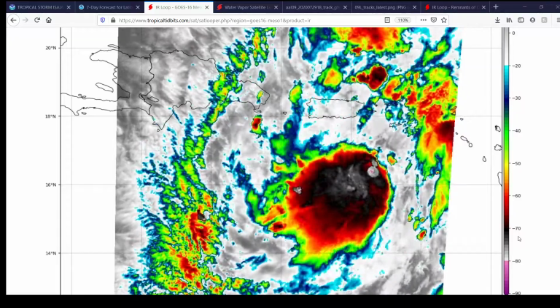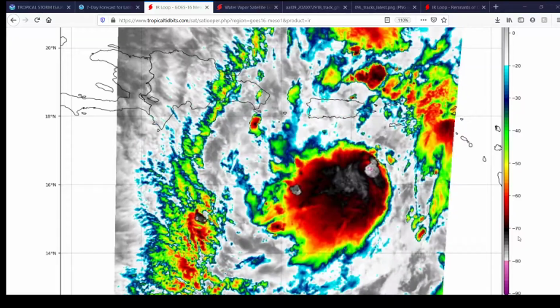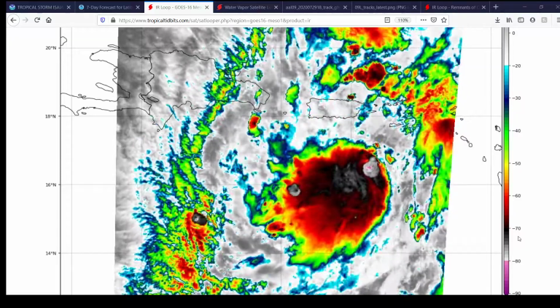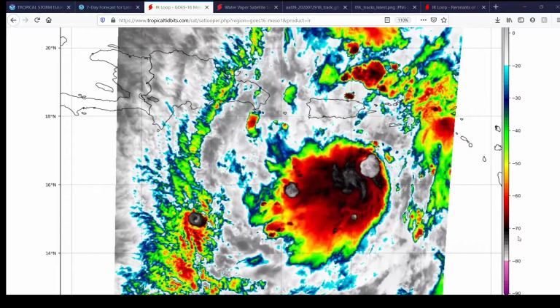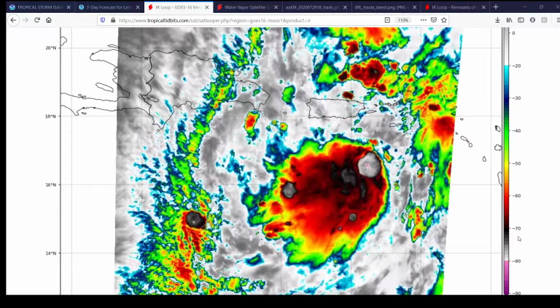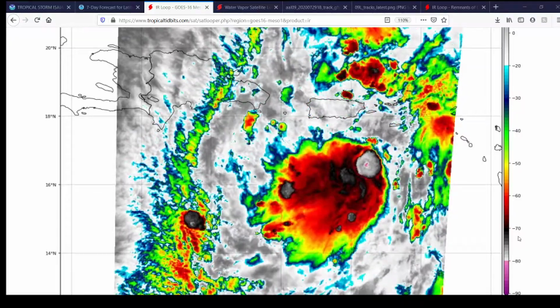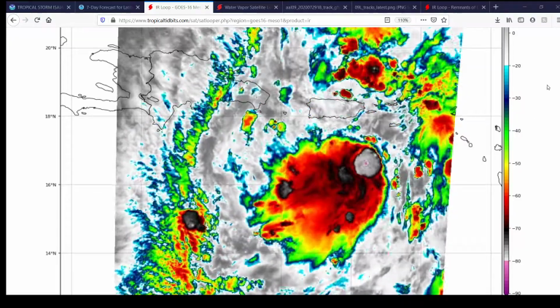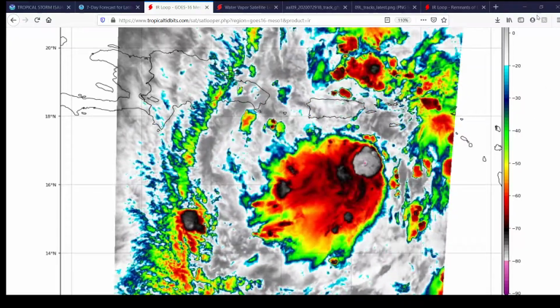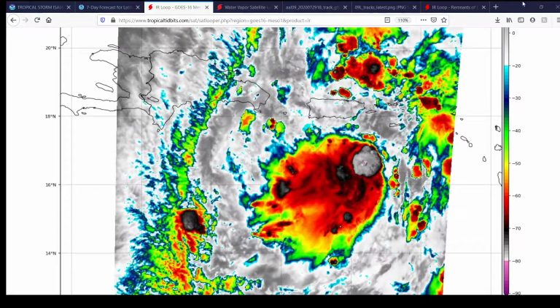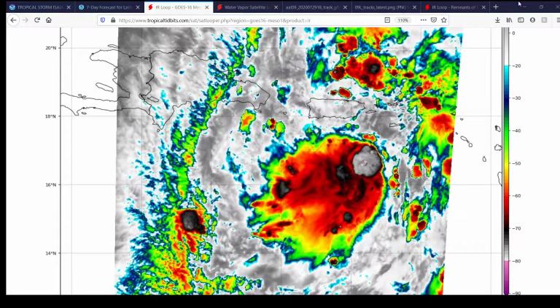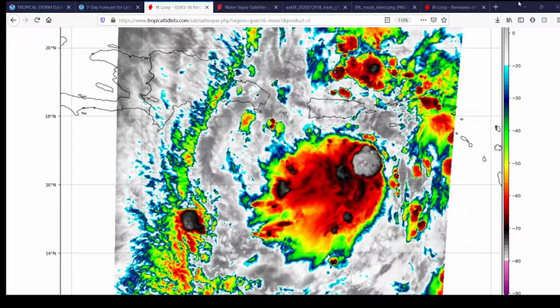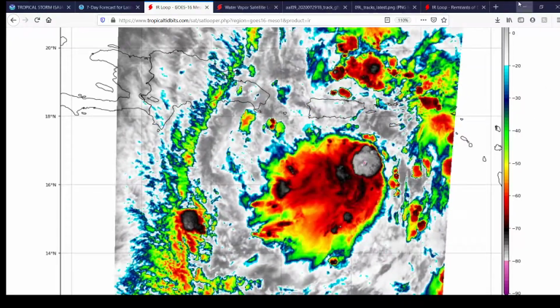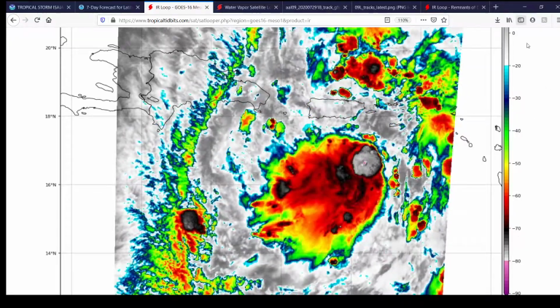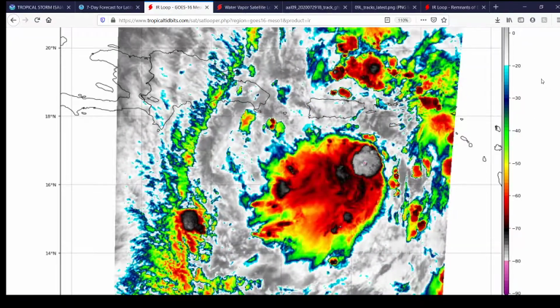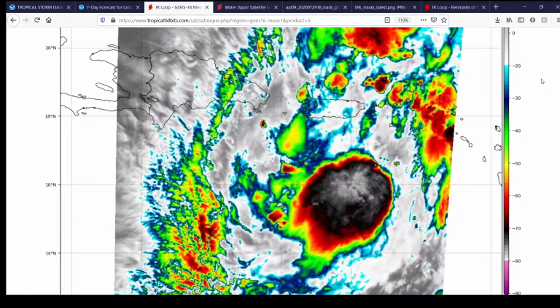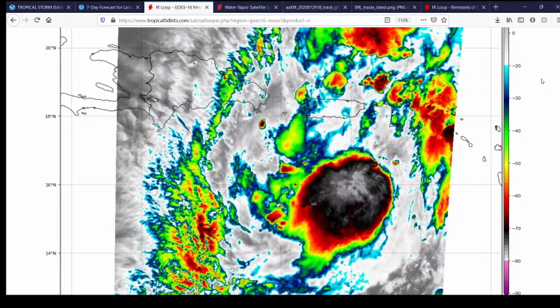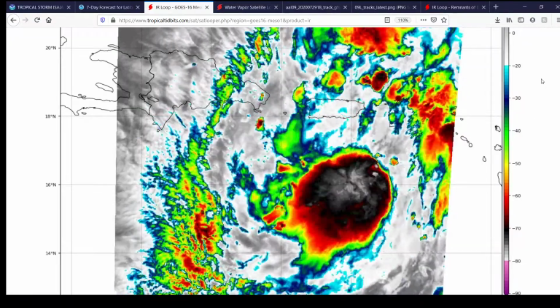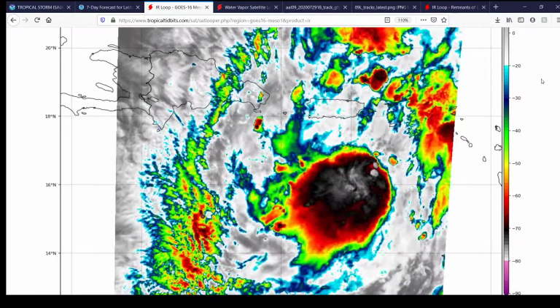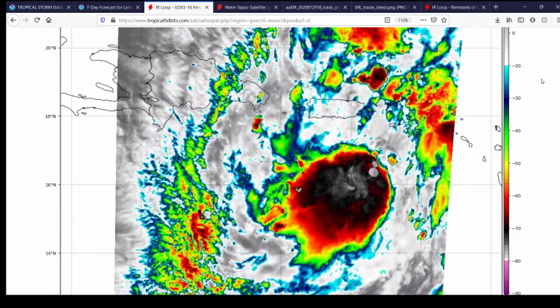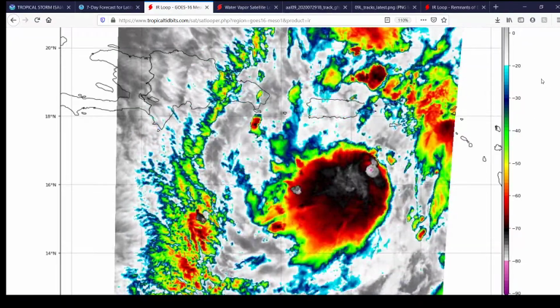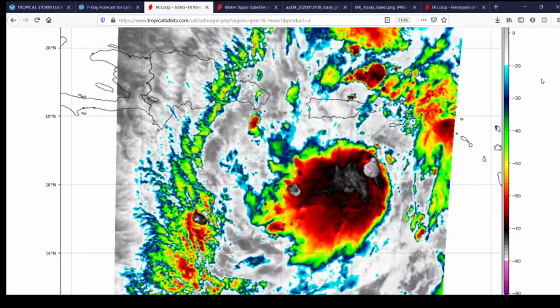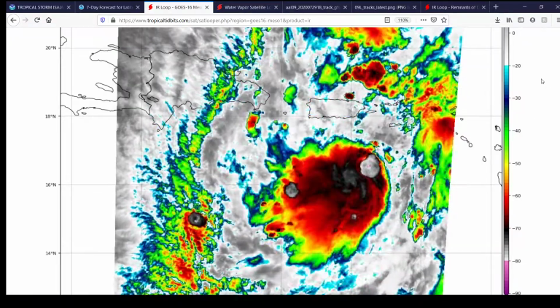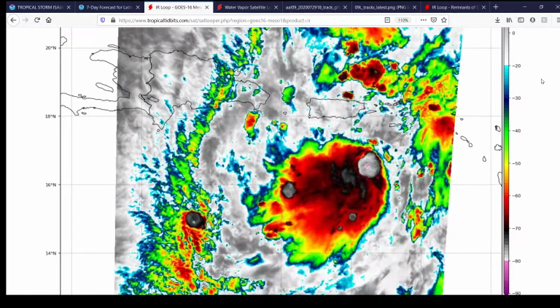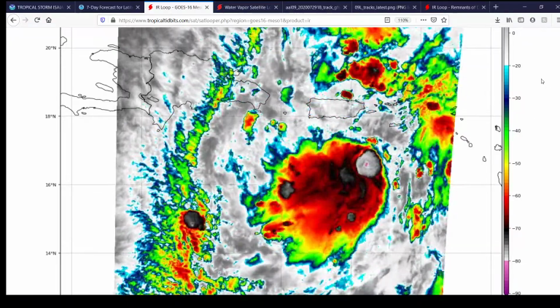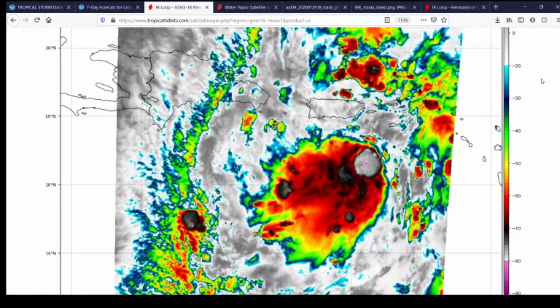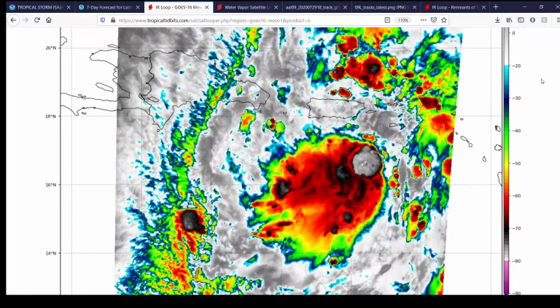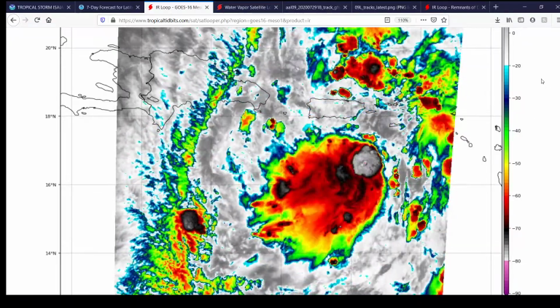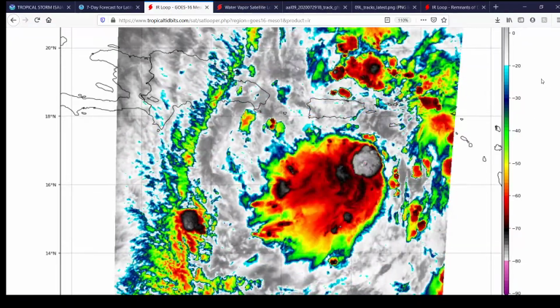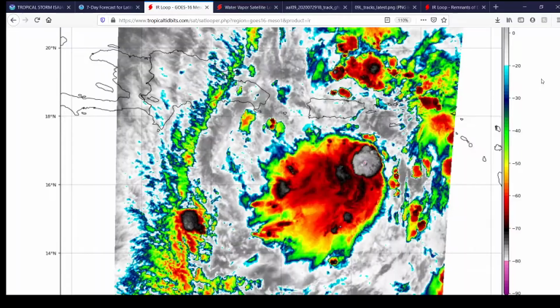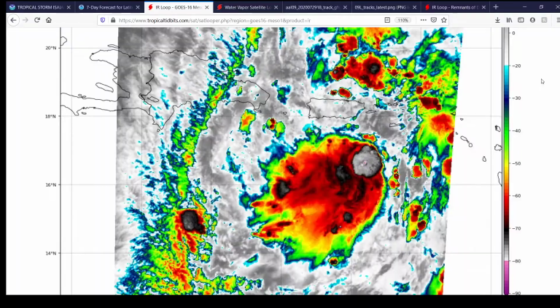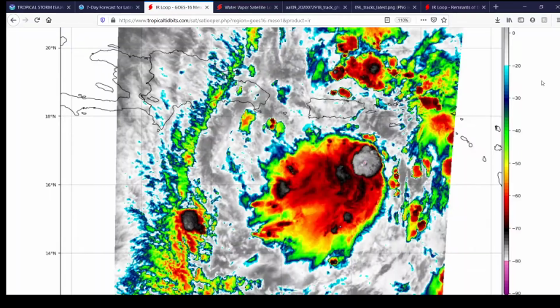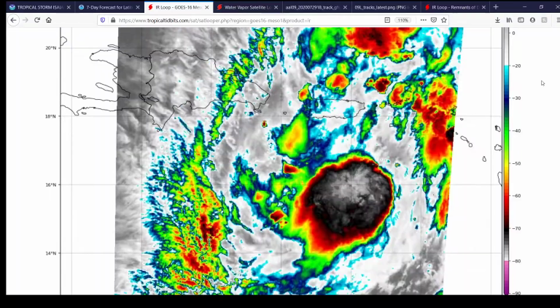Hello everybody, welcome to a short update on Tropical Storm Isaias, which was recently named by the National Hurricane Center not too long ago.